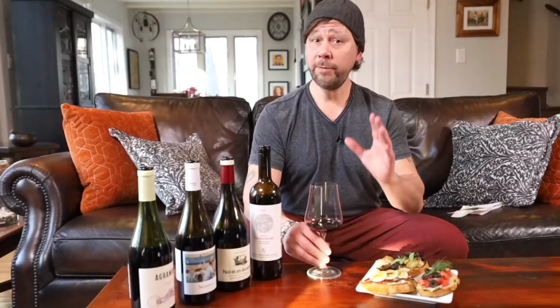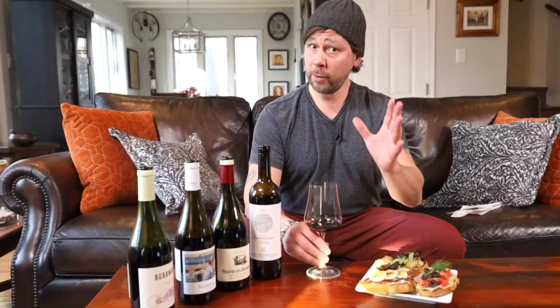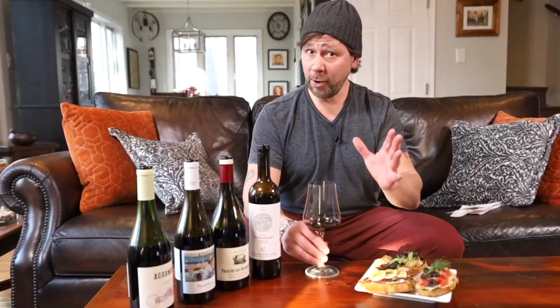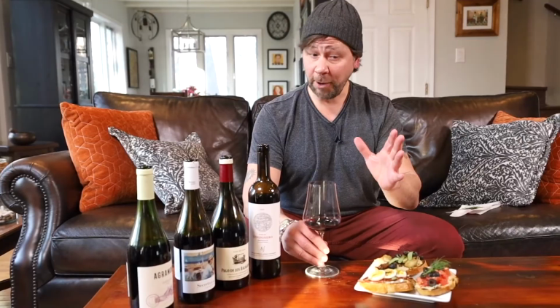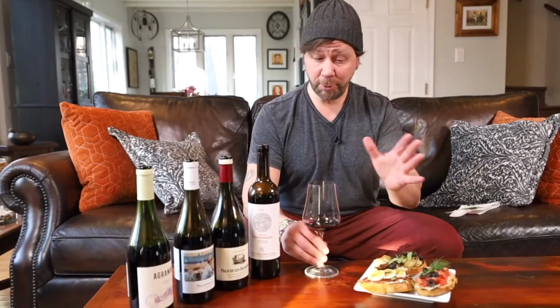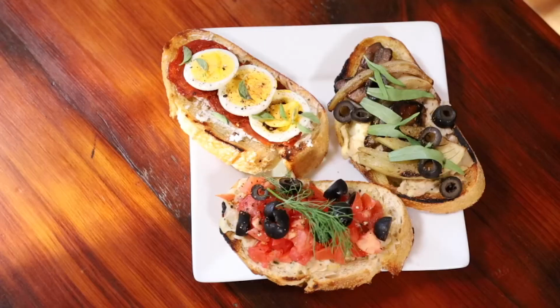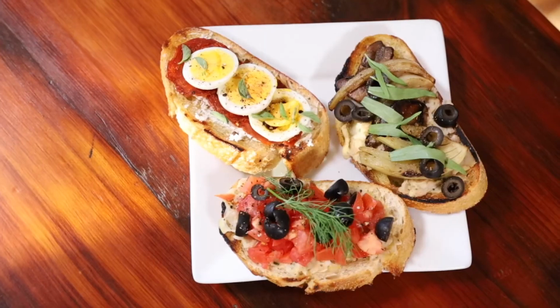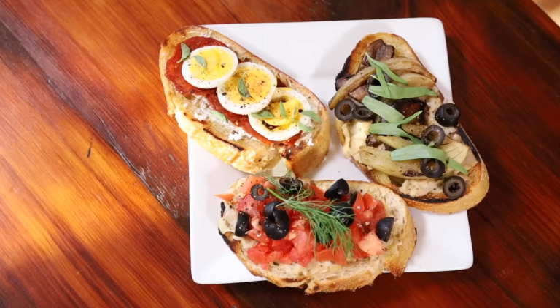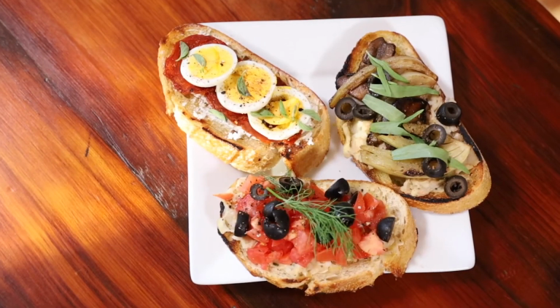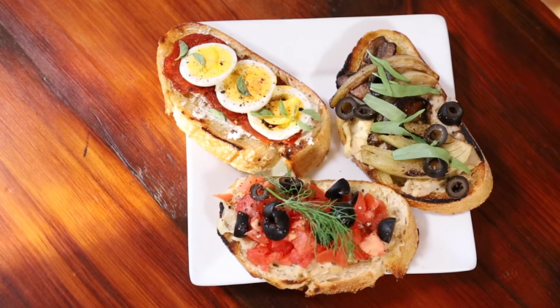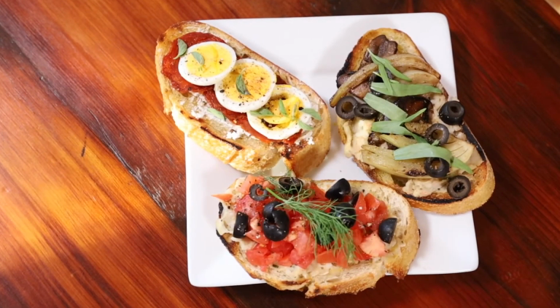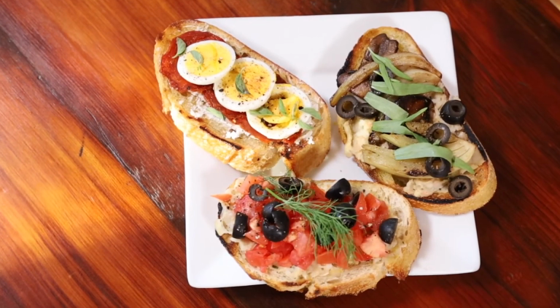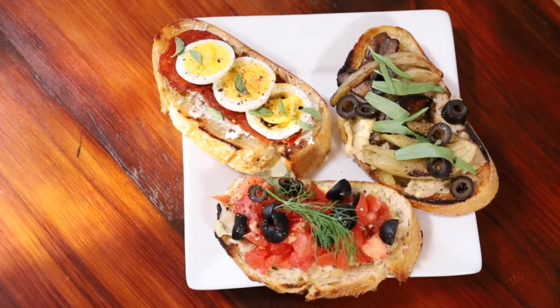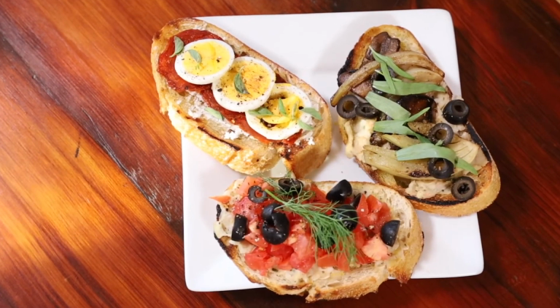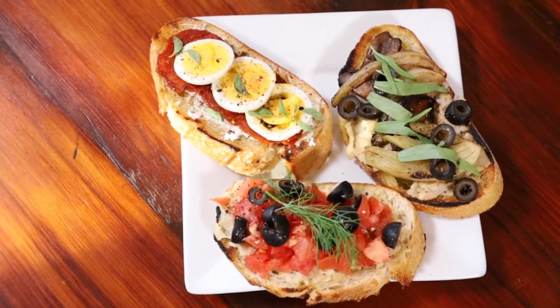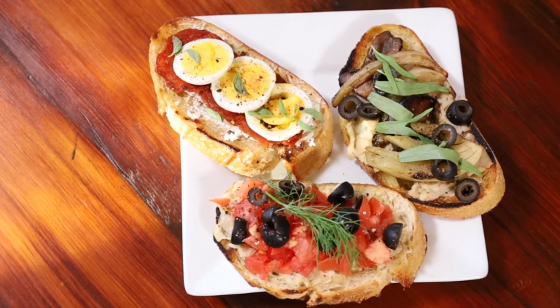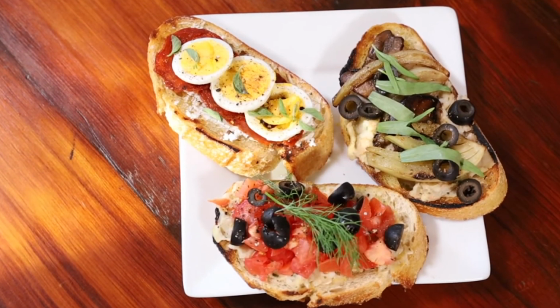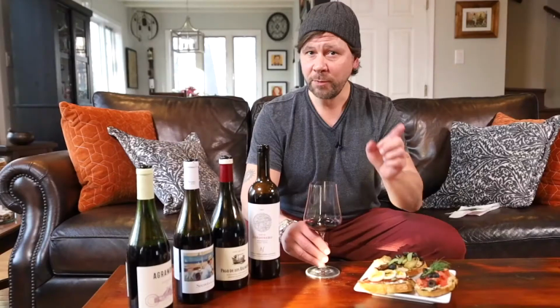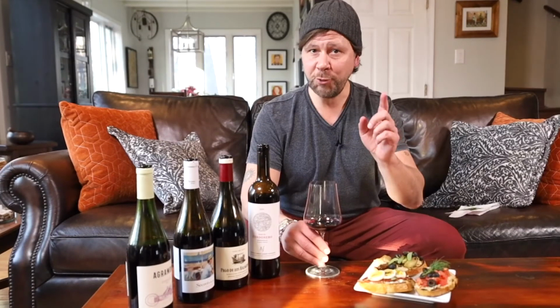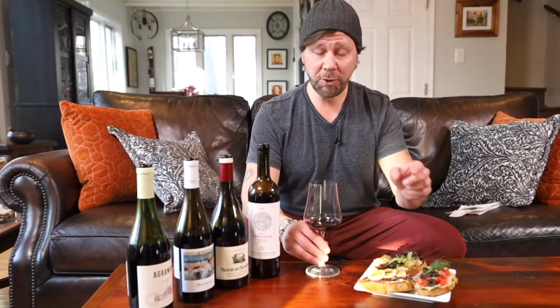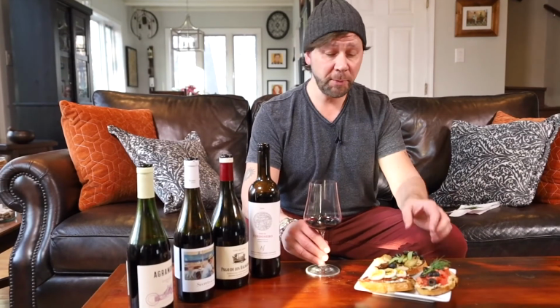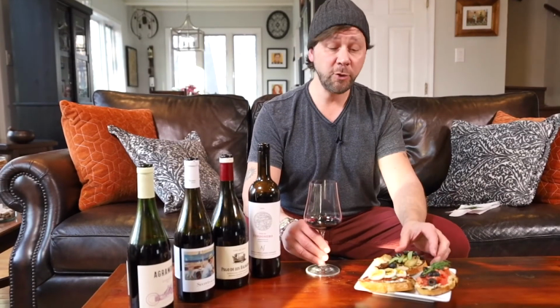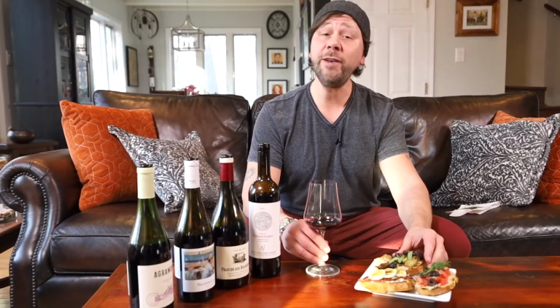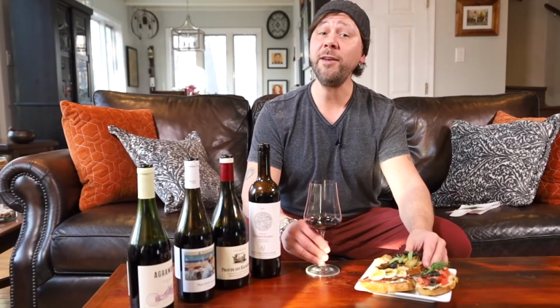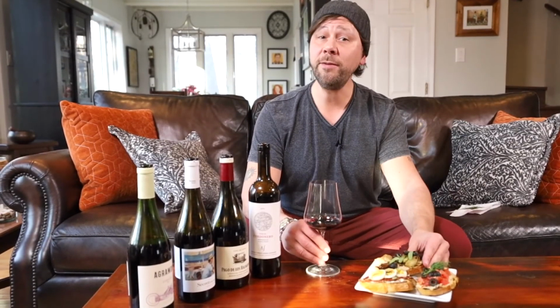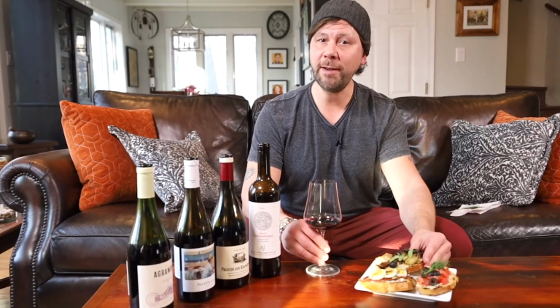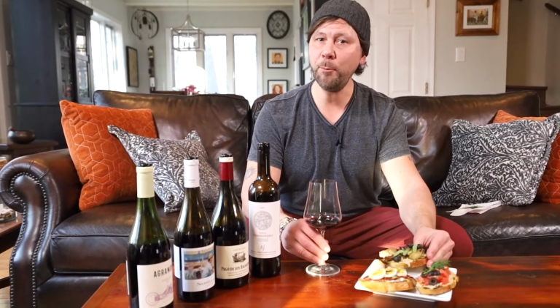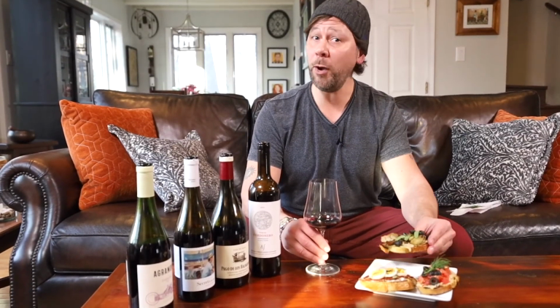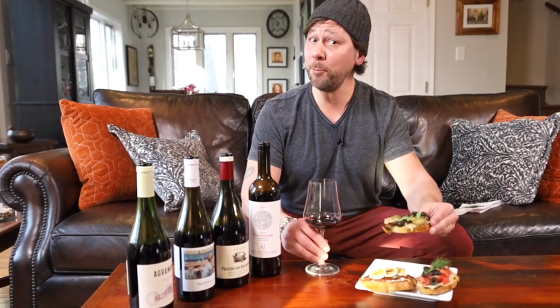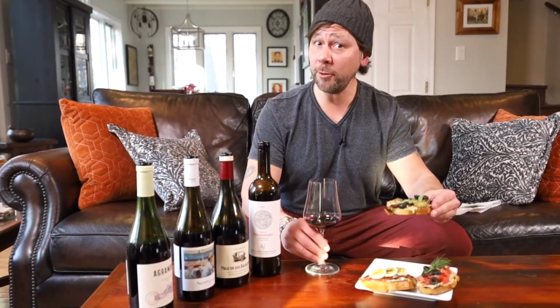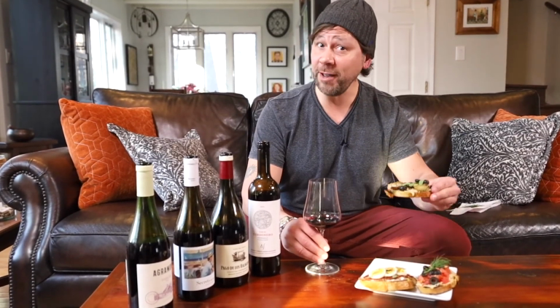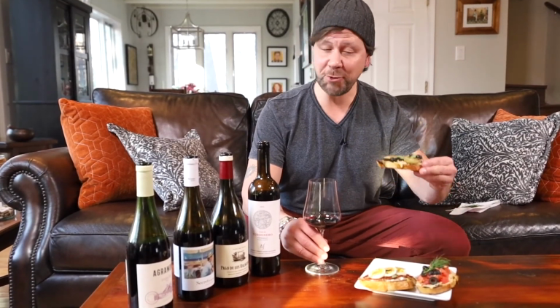And there they are, your pairing recipes for this weekly tasting. Enjoy them in good health and buen provecho.